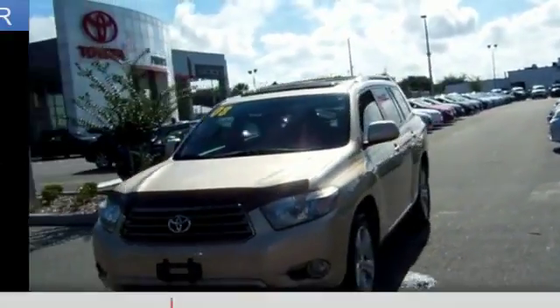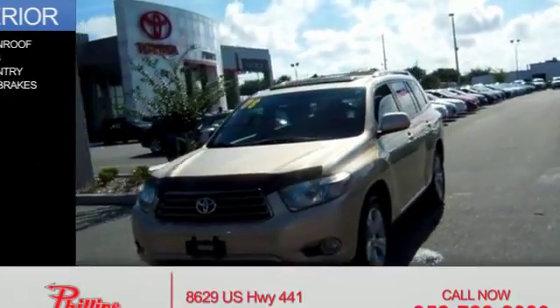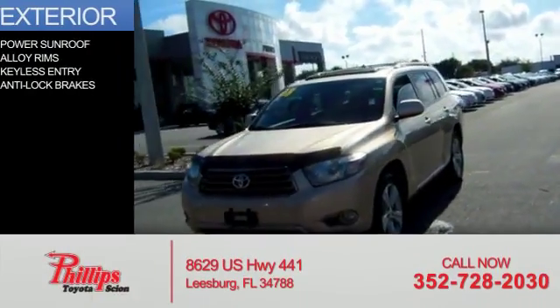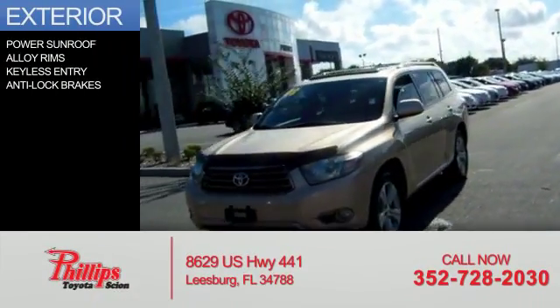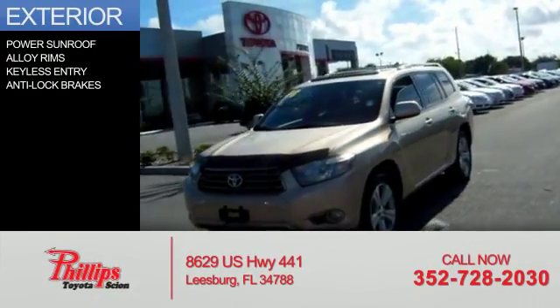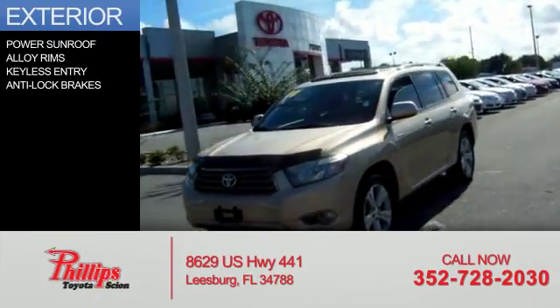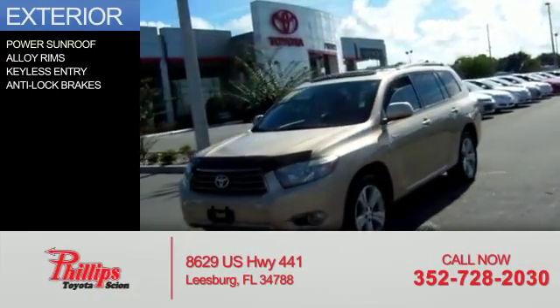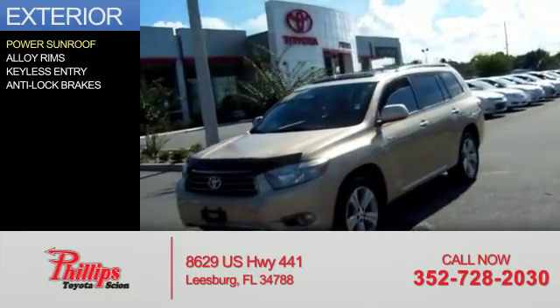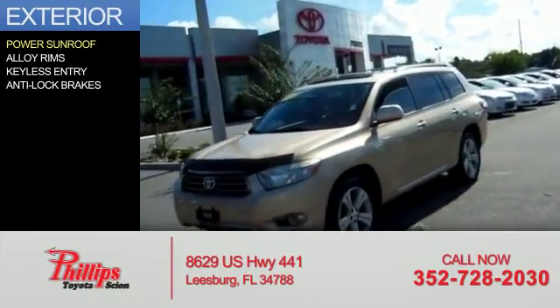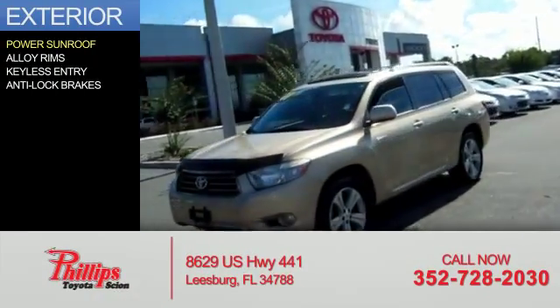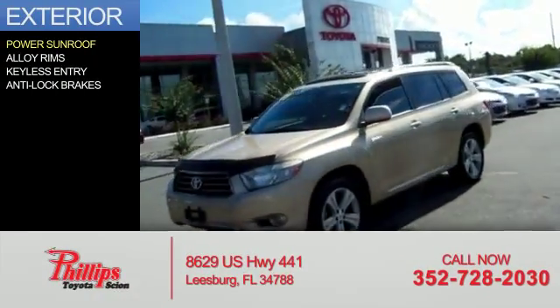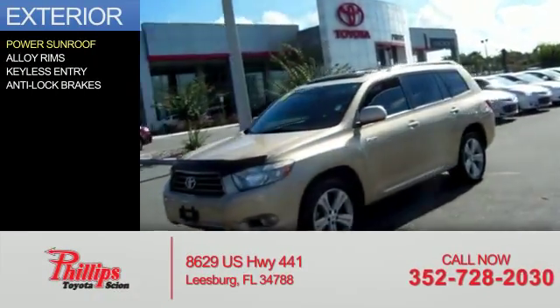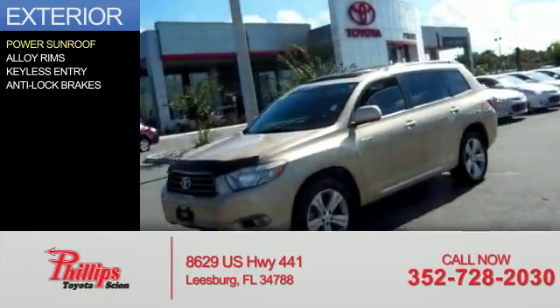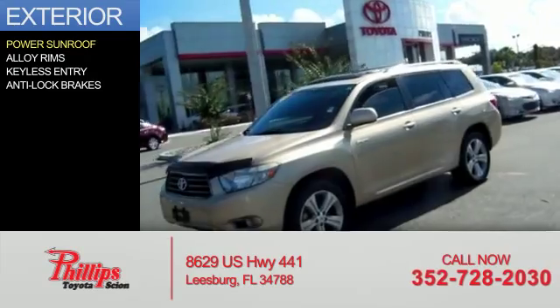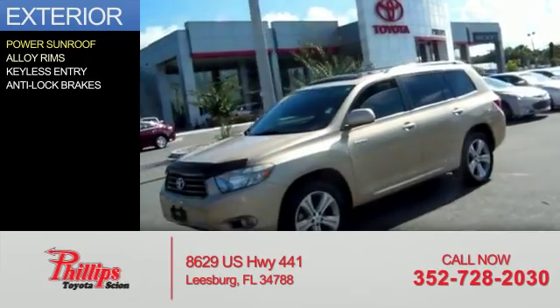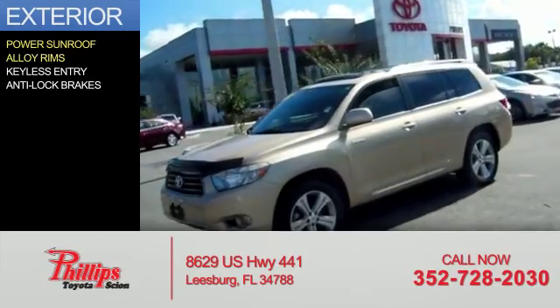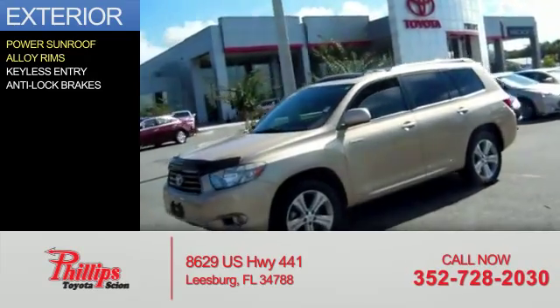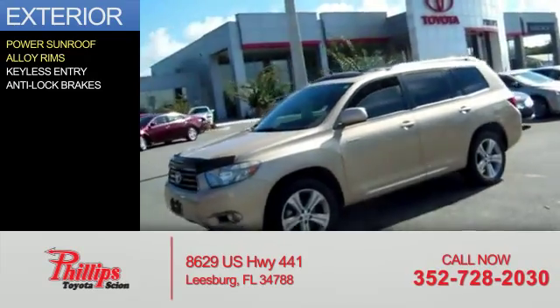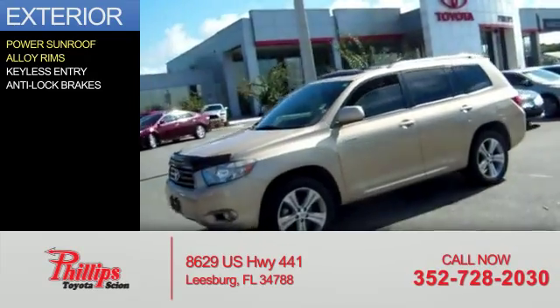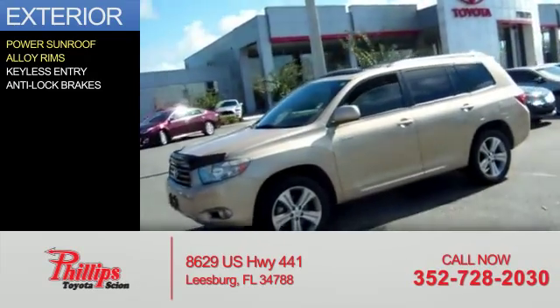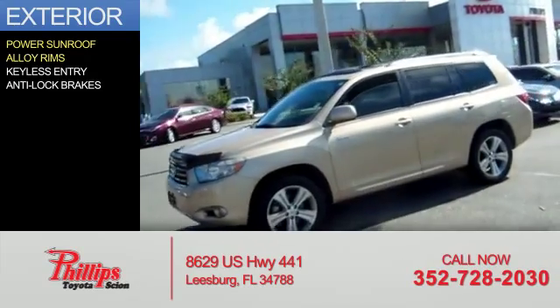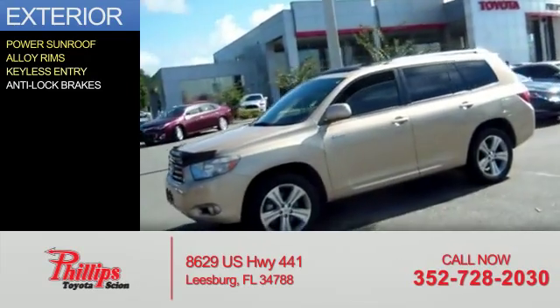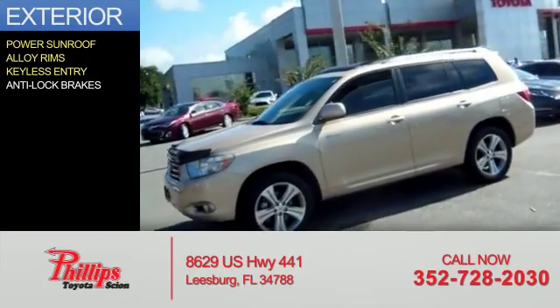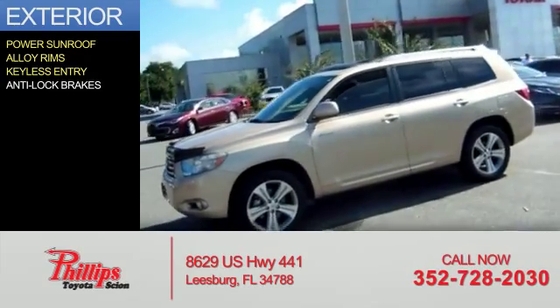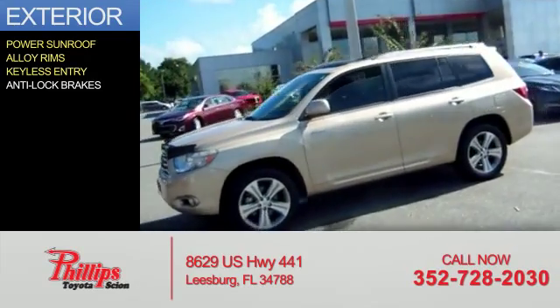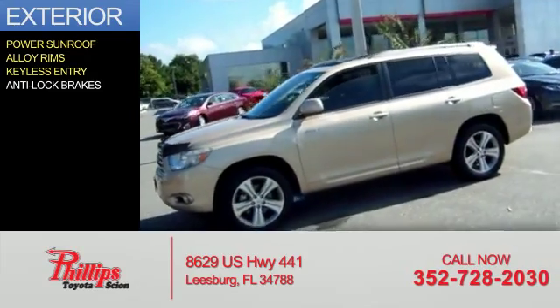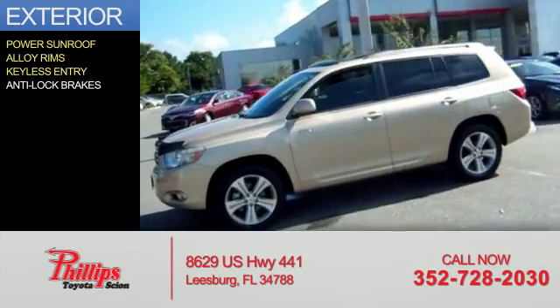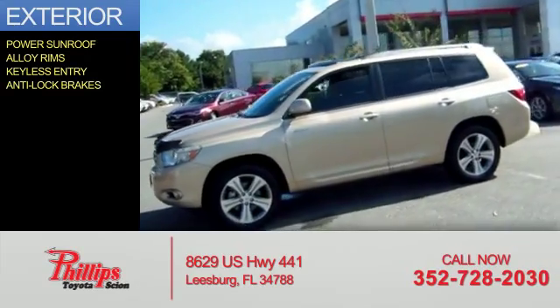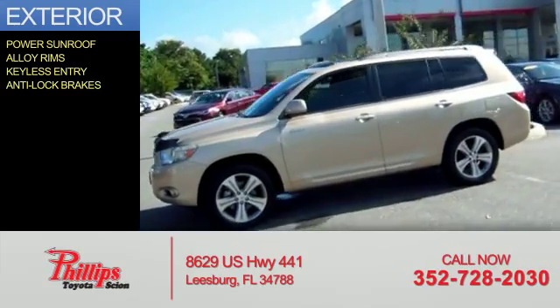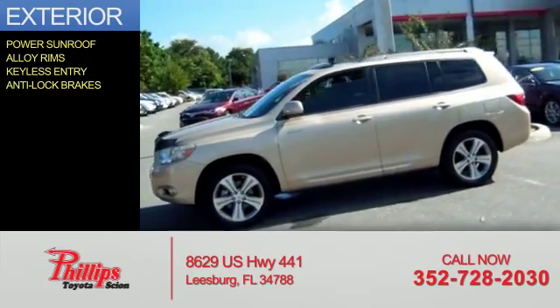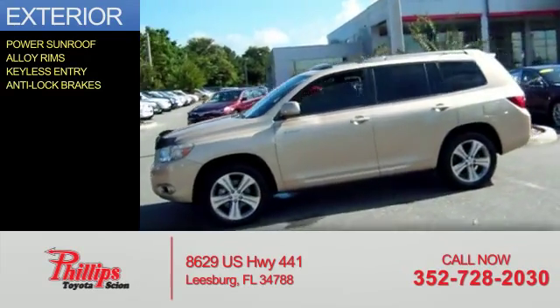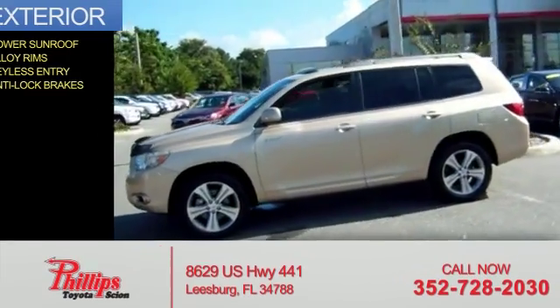The features include a power sunroof, alloy rims, keyless entry, and anti-lock brakes.